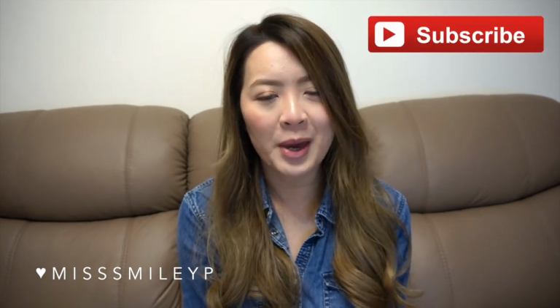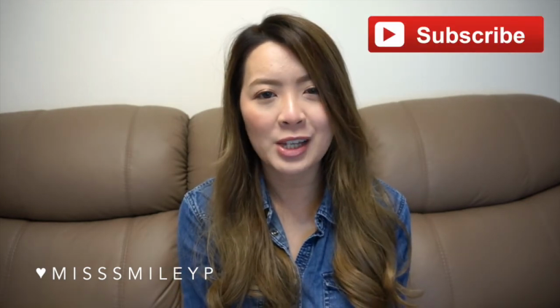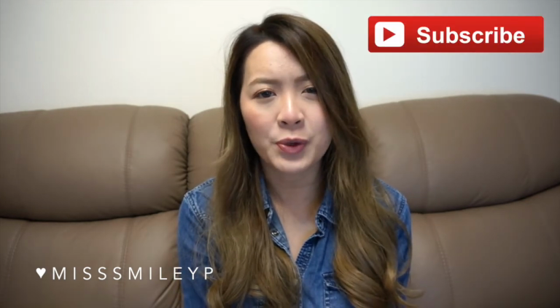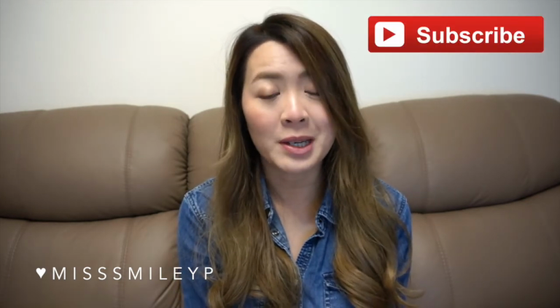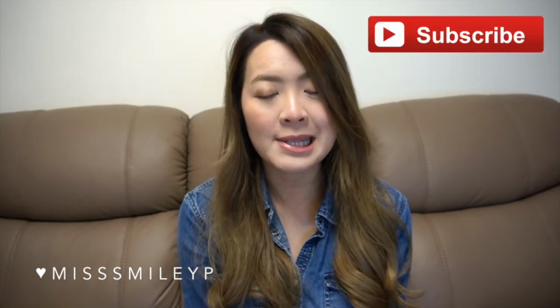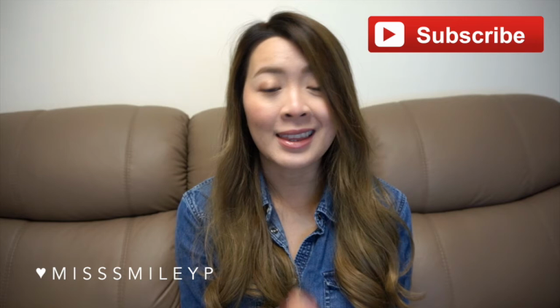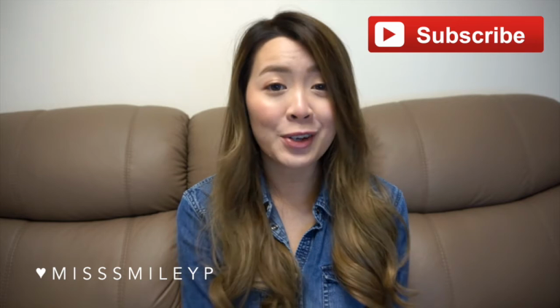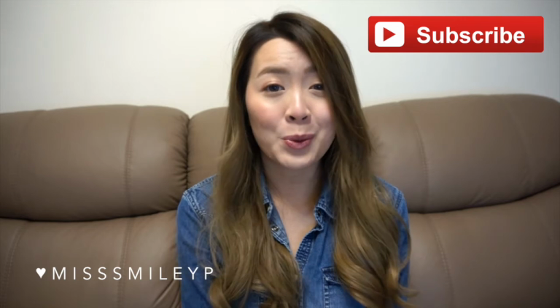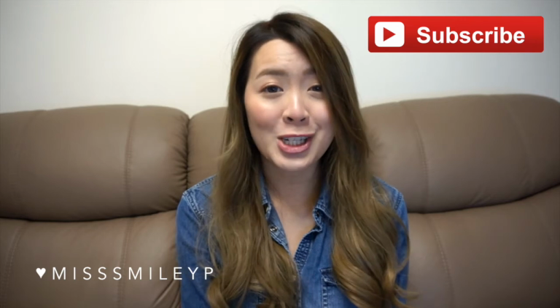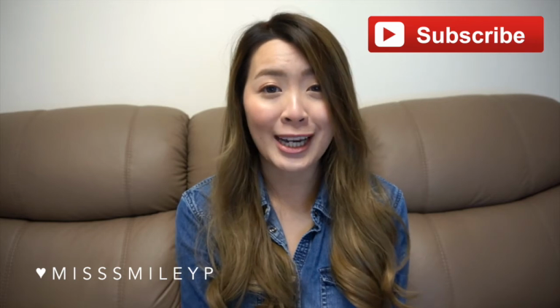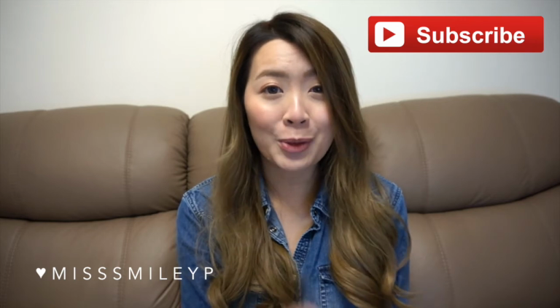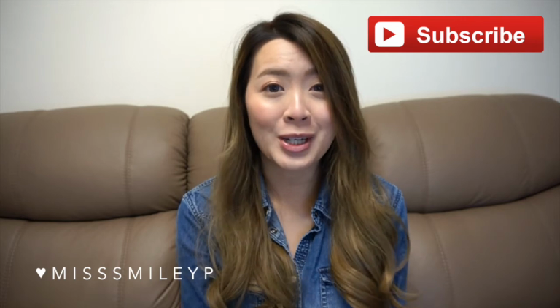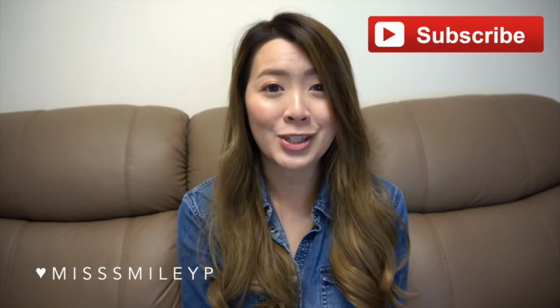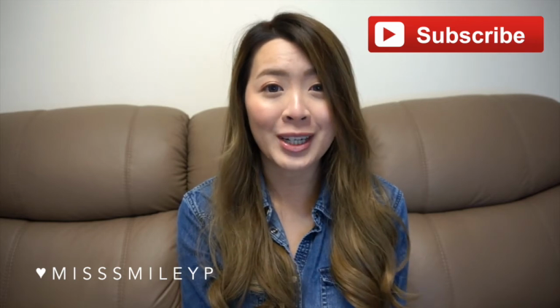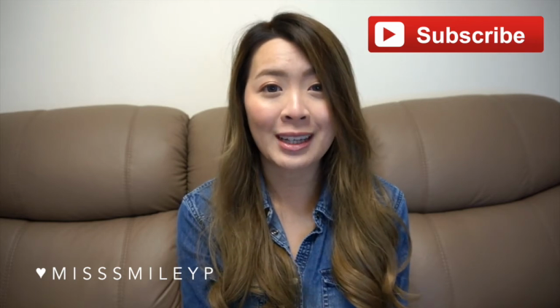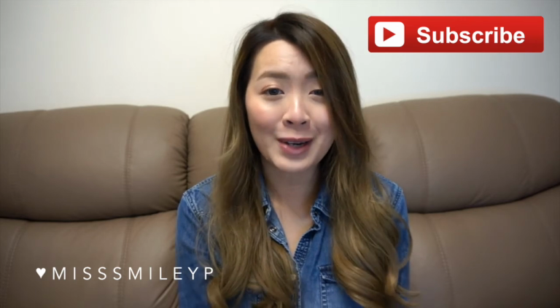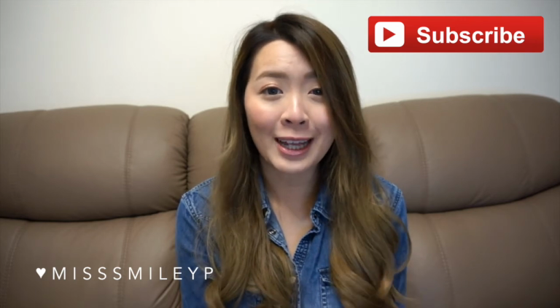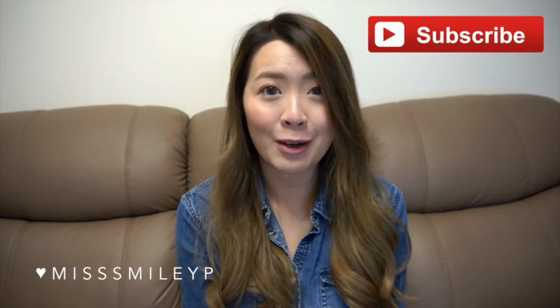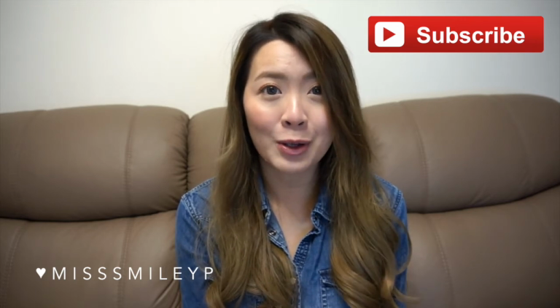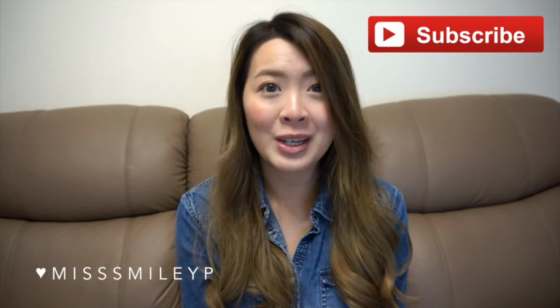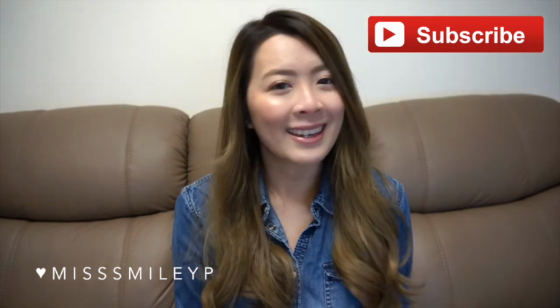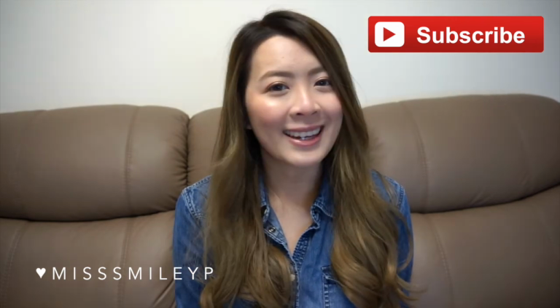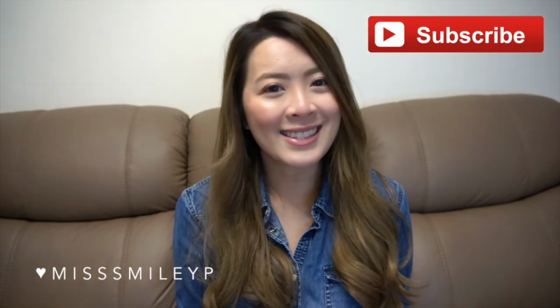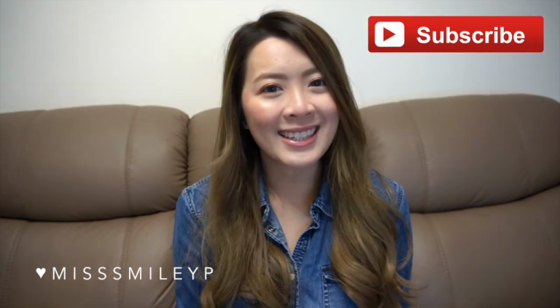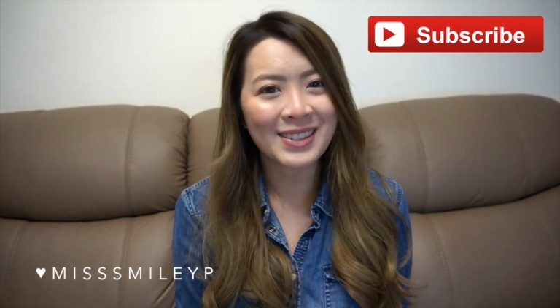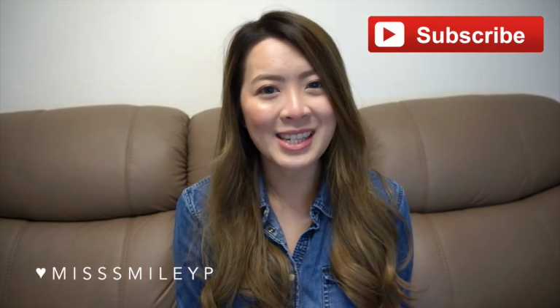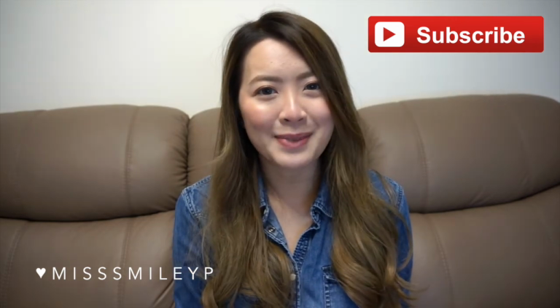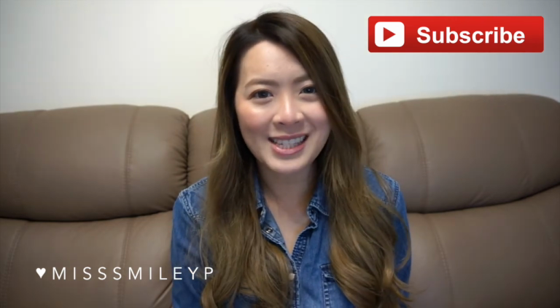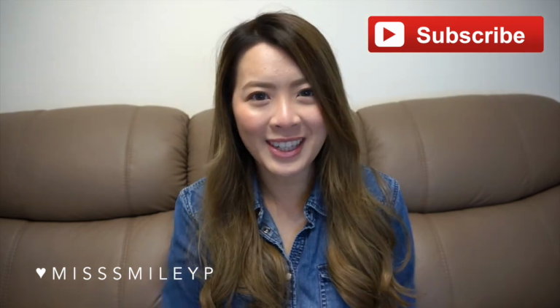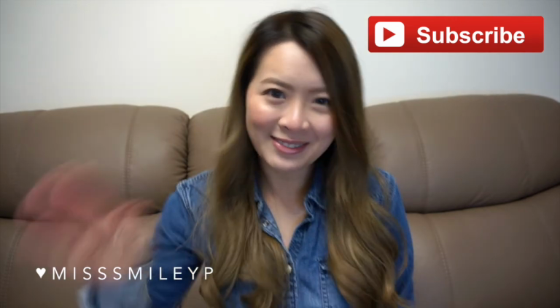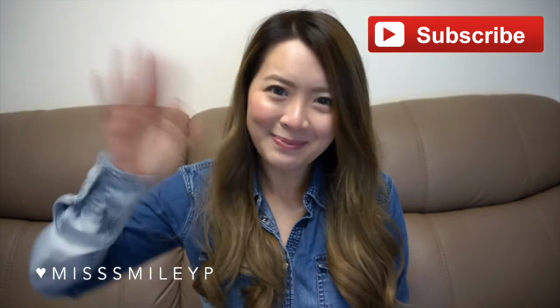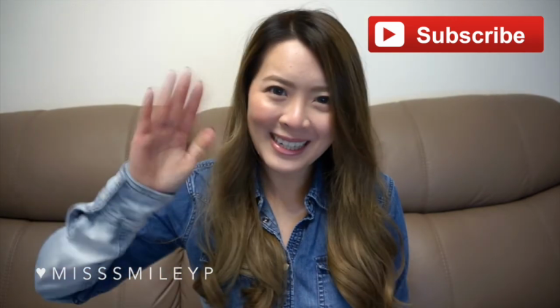And yeah, that's all the products I've been loving in the past few months. Thank you for watching — I hope you enjoyed it and found it helpful. Until then, I will see you in my next video. Bye!